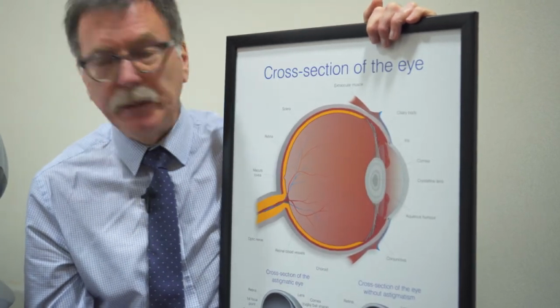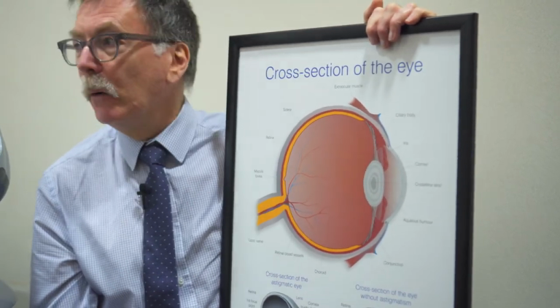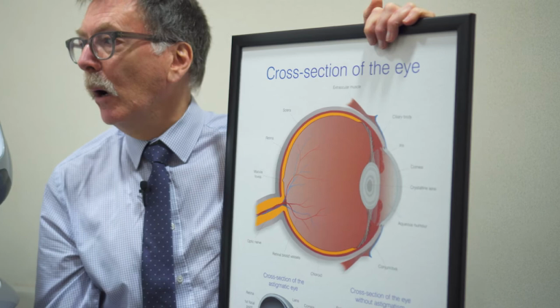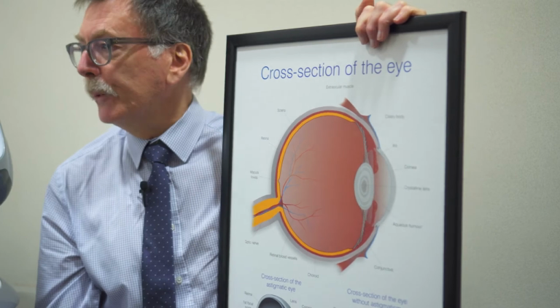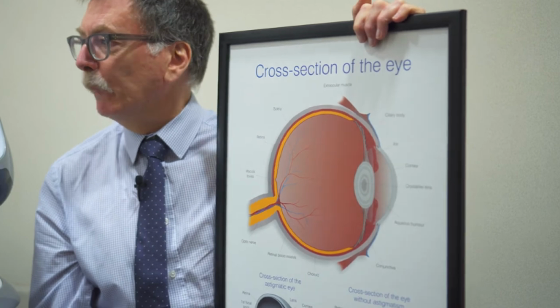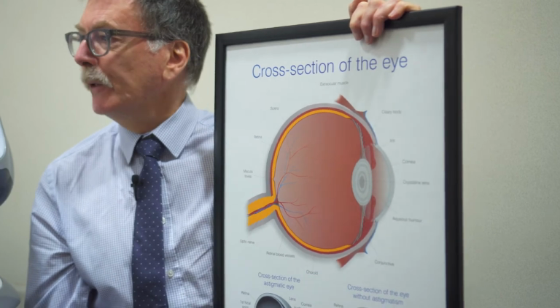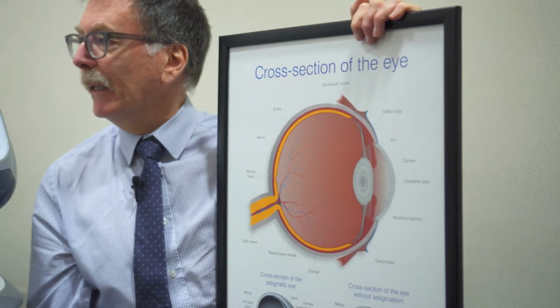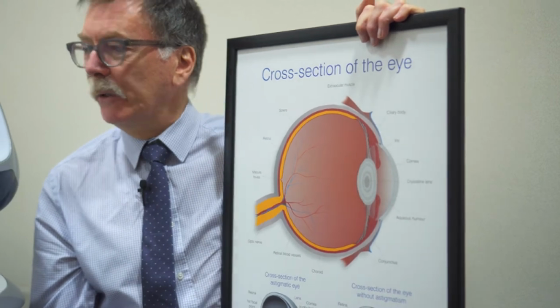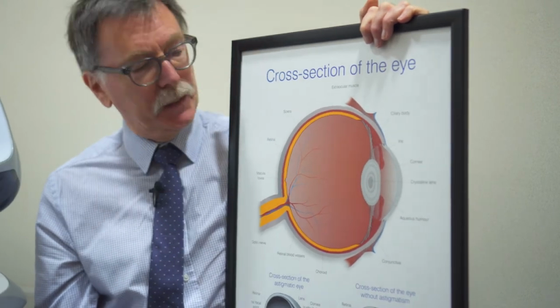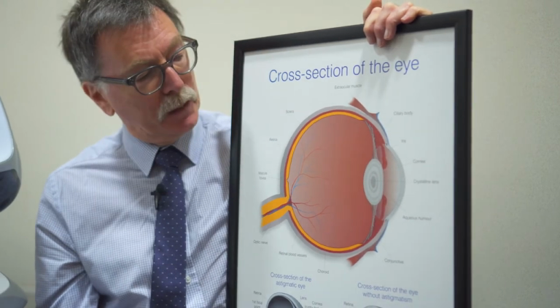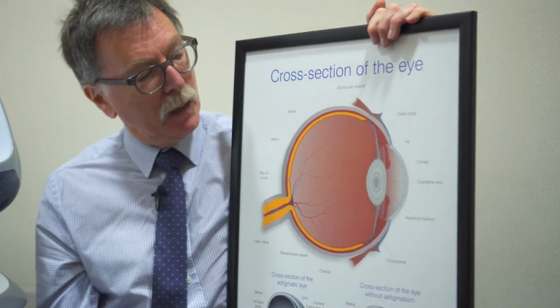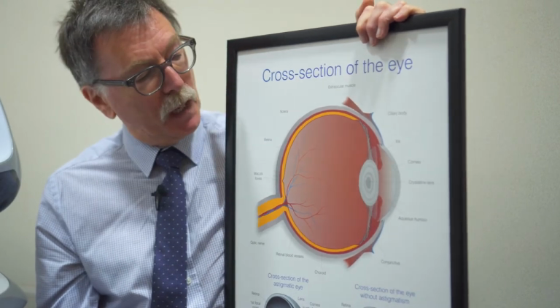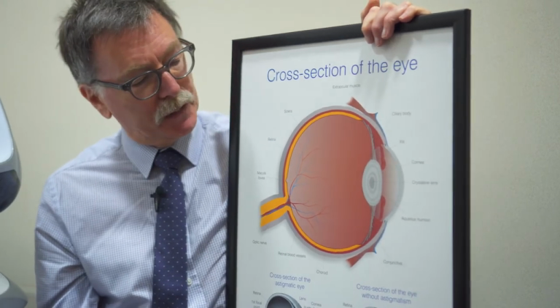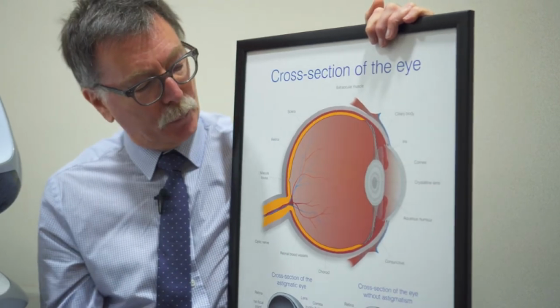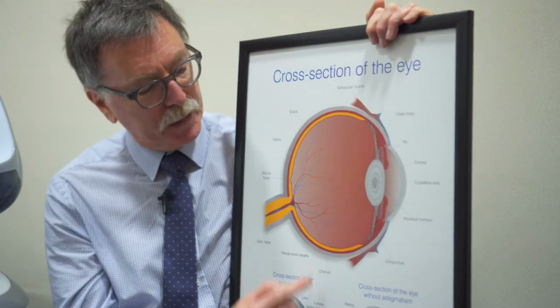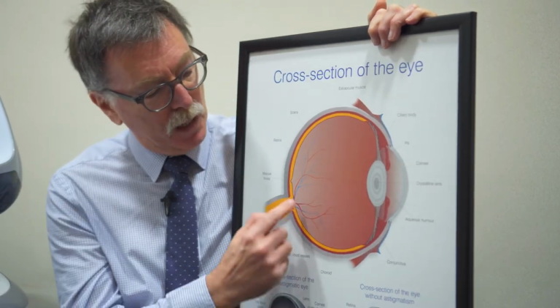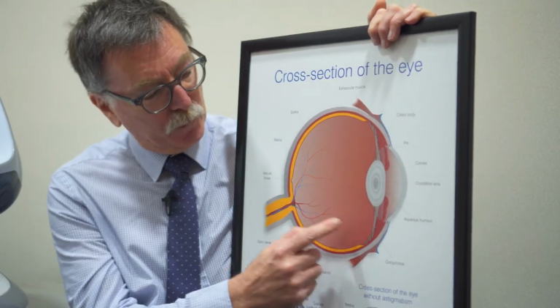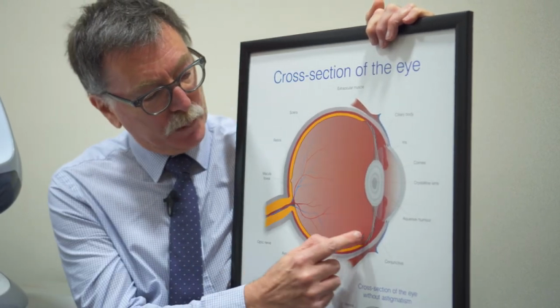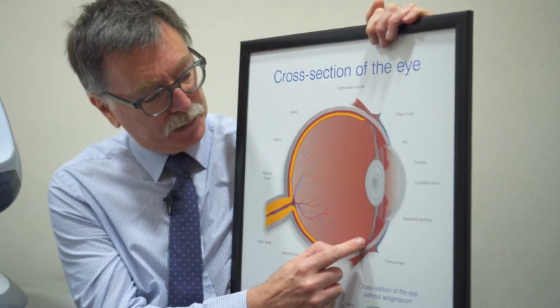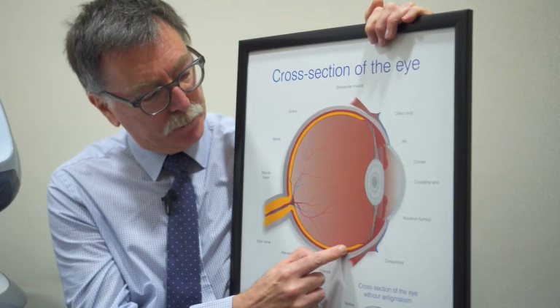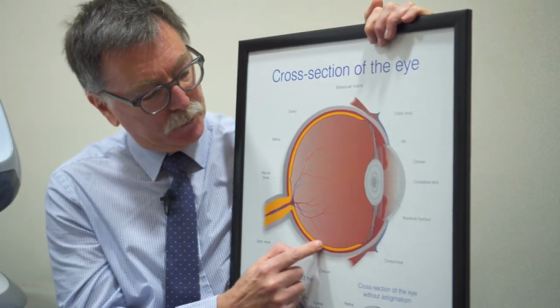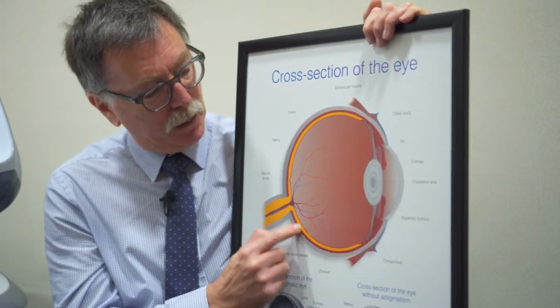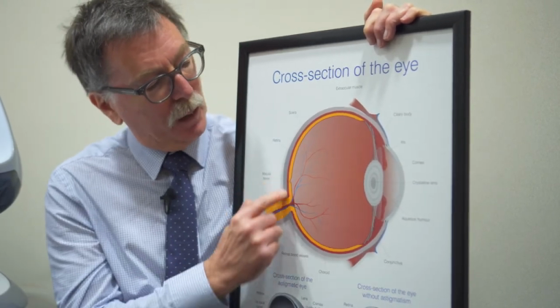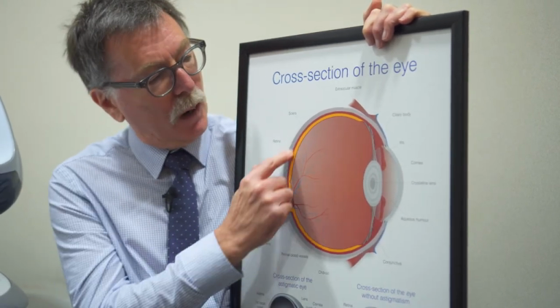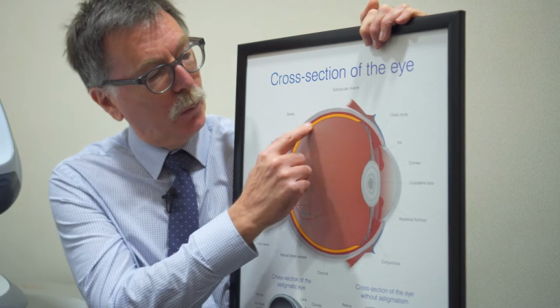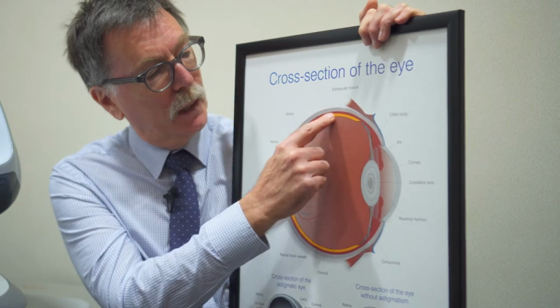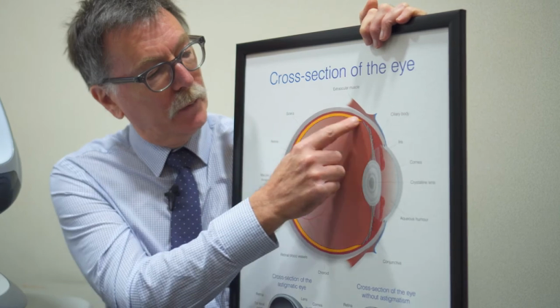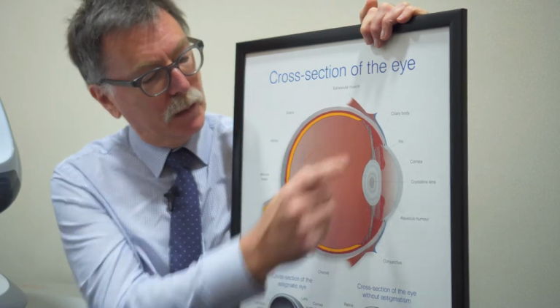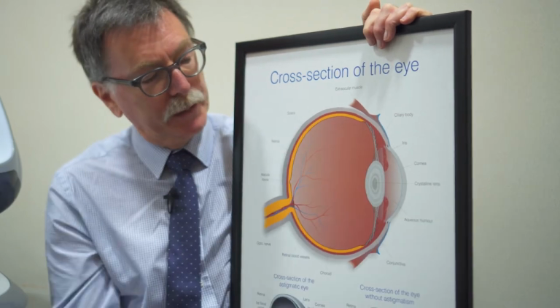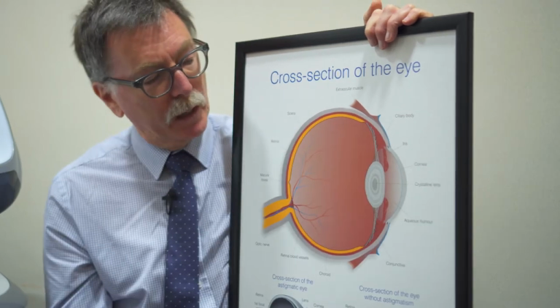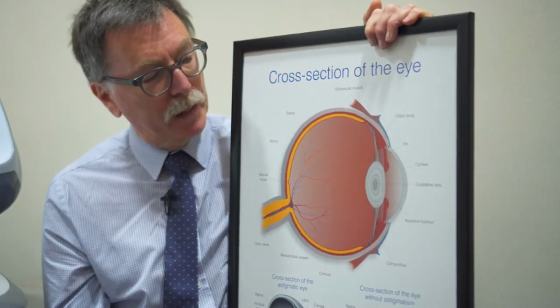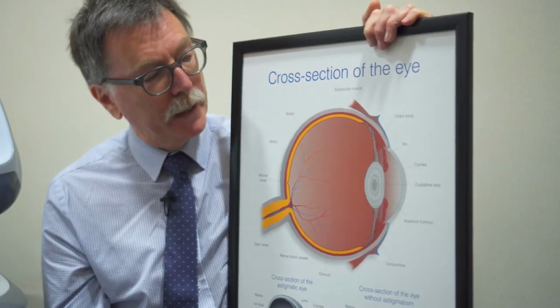Now the OptiMap Retinal Imaging System has answered our prayers, and we're able to get a picture of the whole of the lining of the eye.